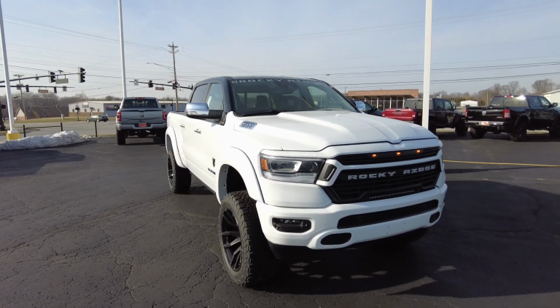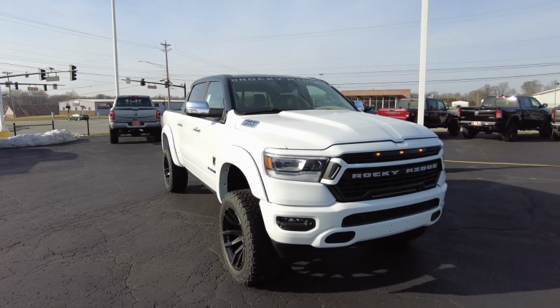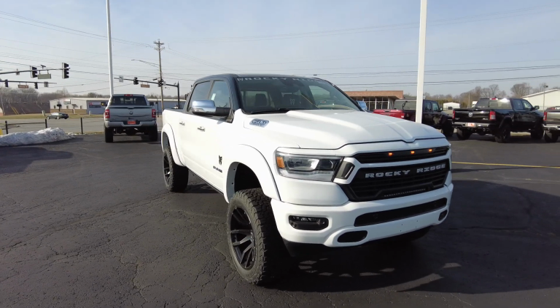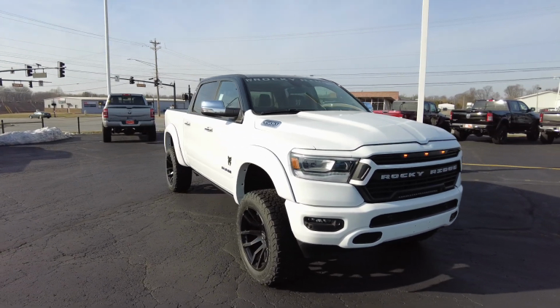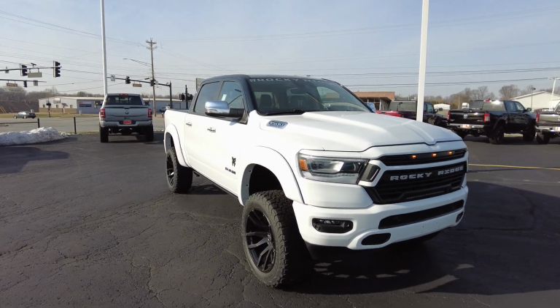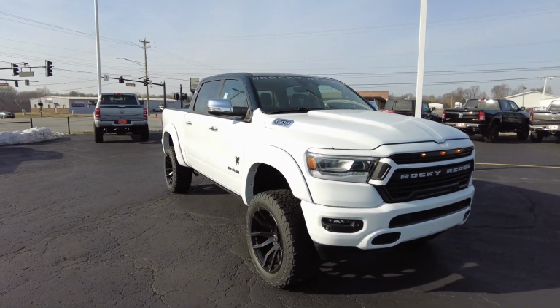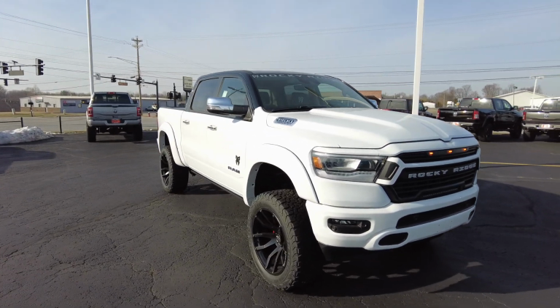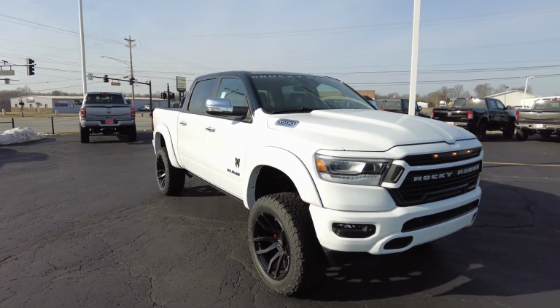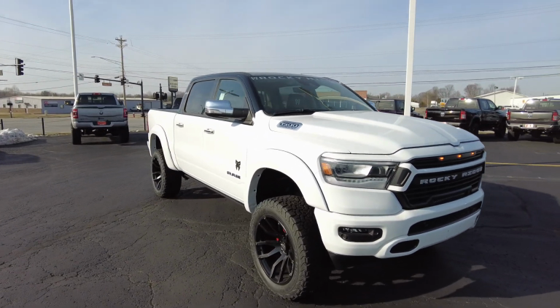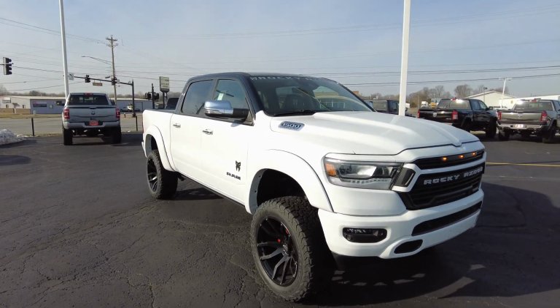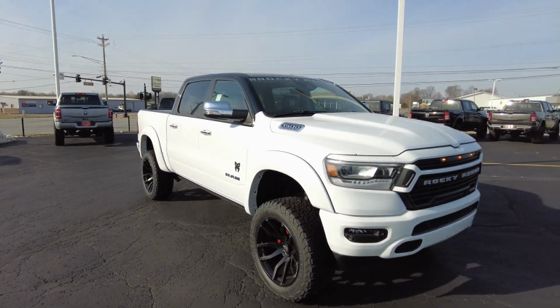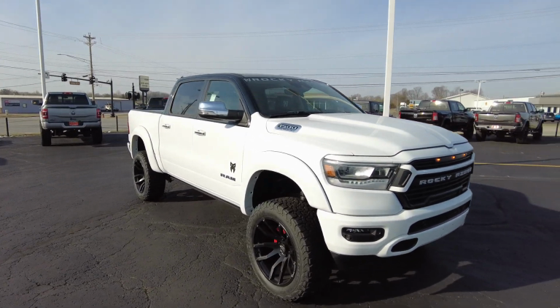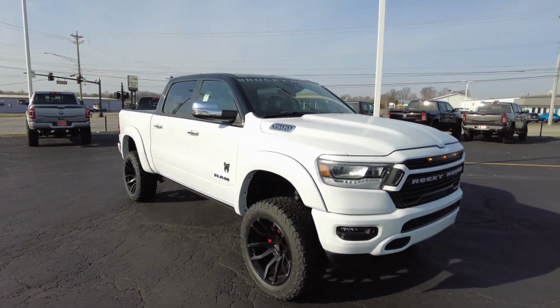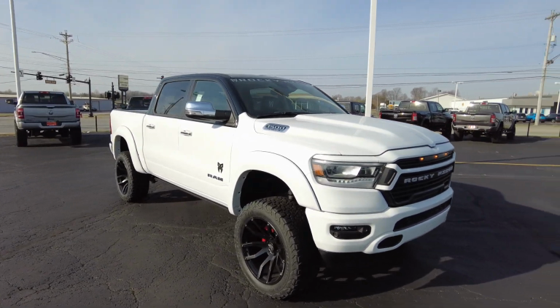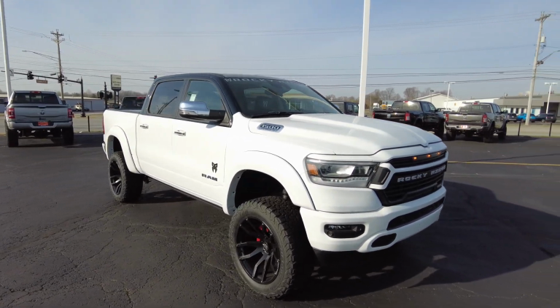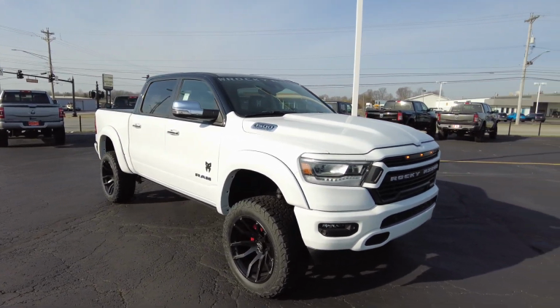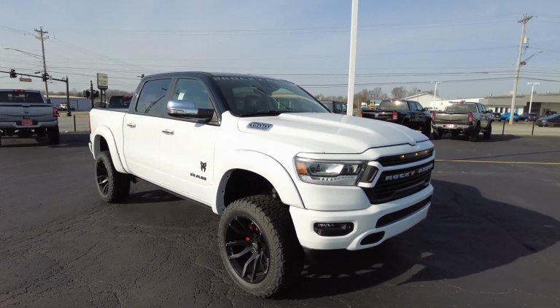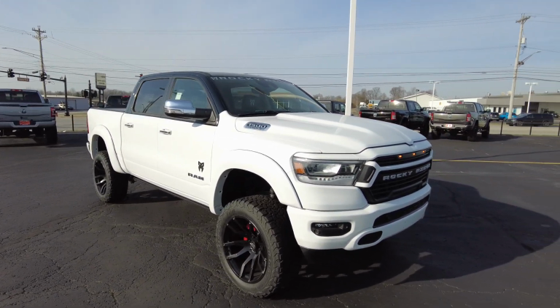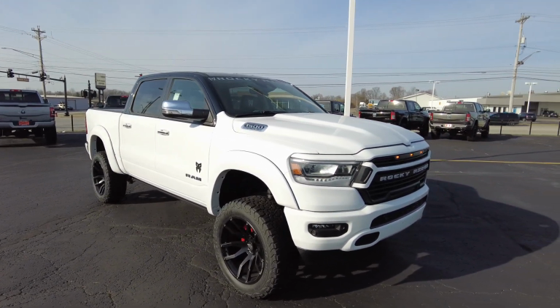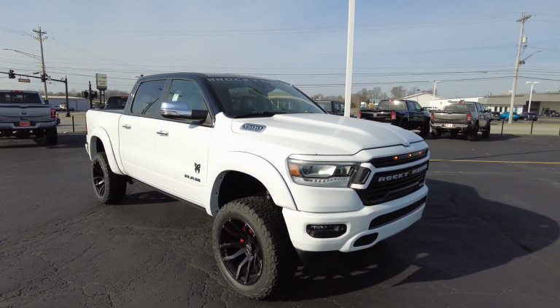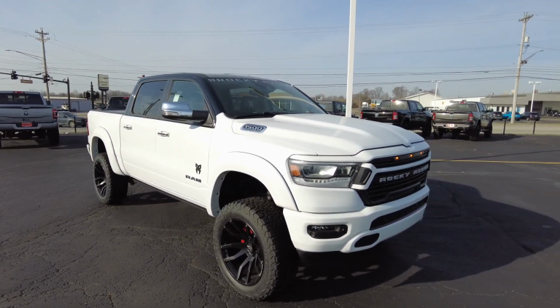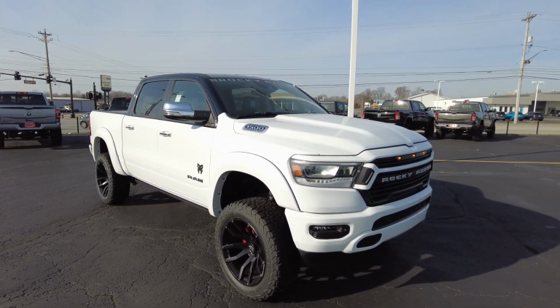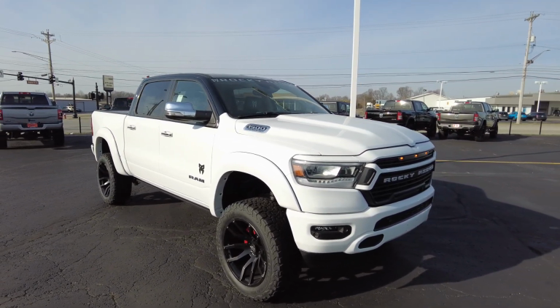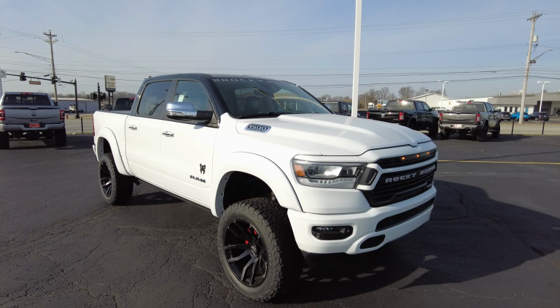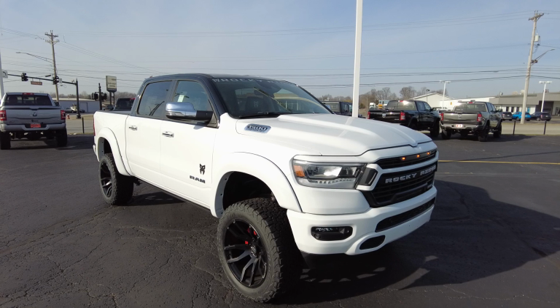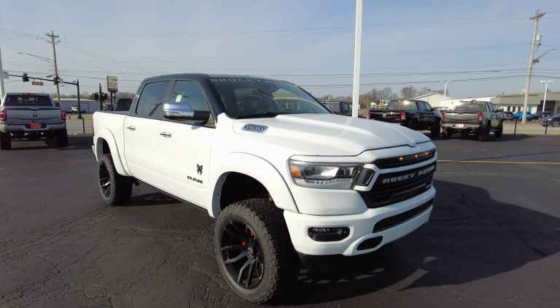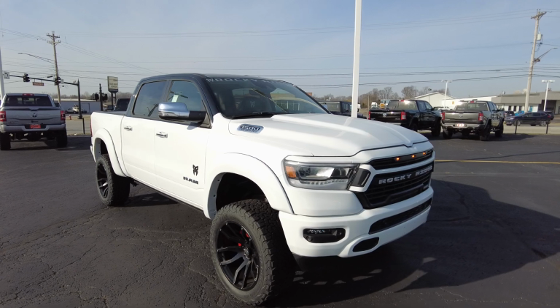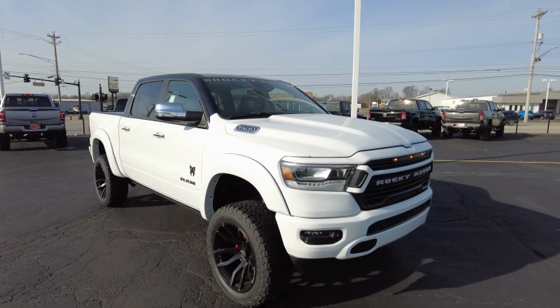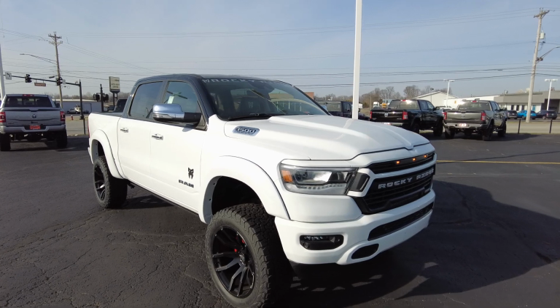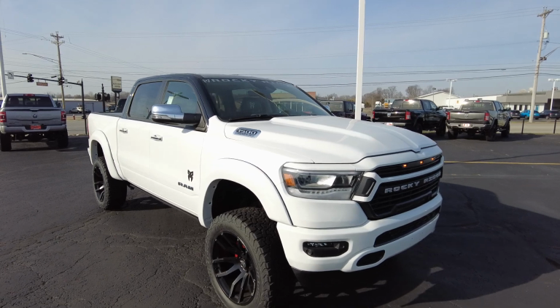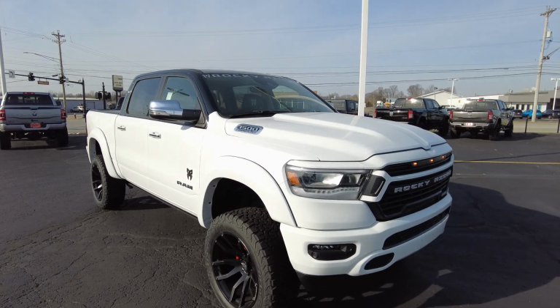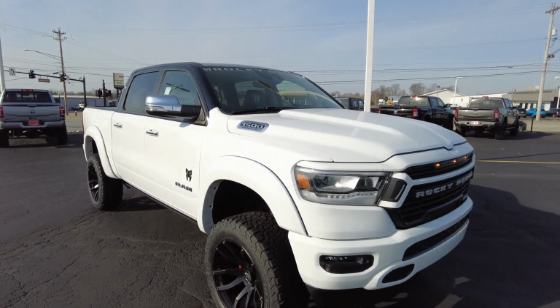And Rocky Ridge puts a three-year, 36,000-mile warranty on everything they do. So let's check it out.